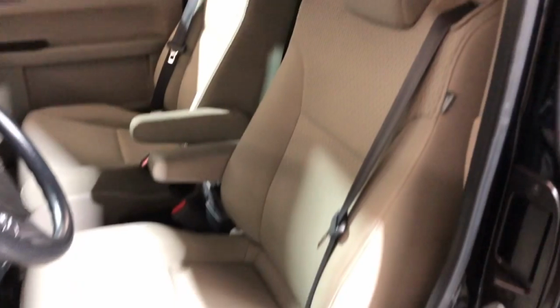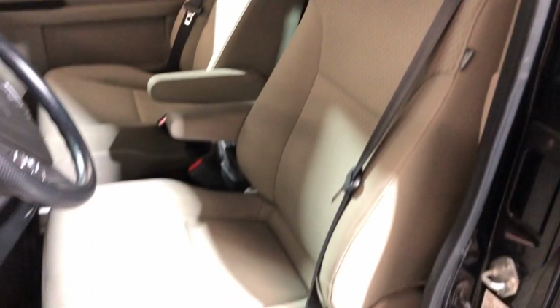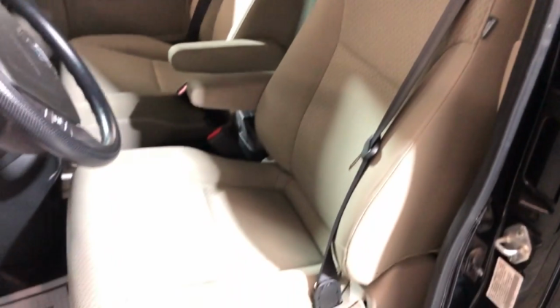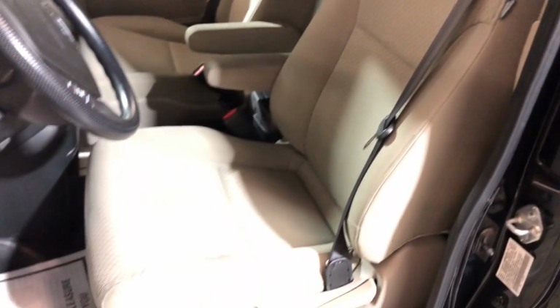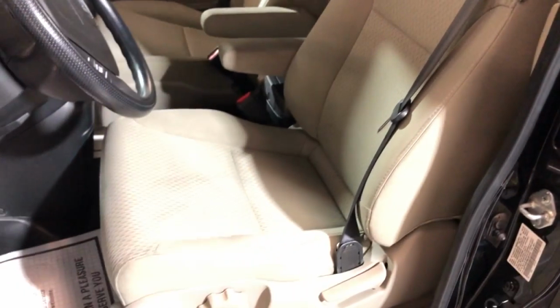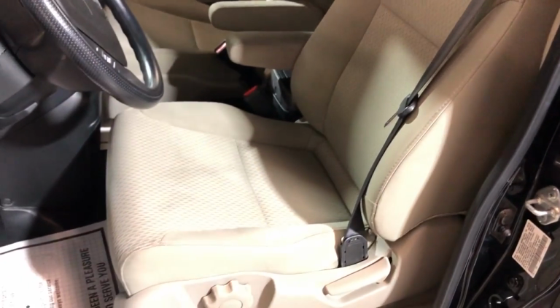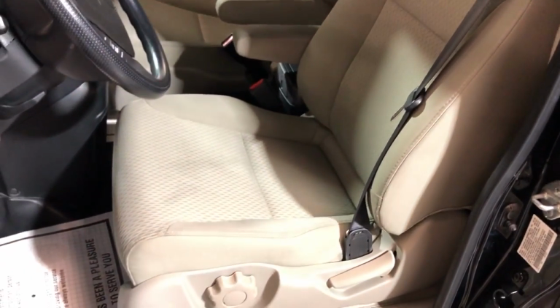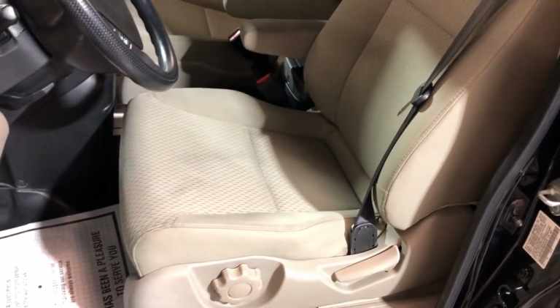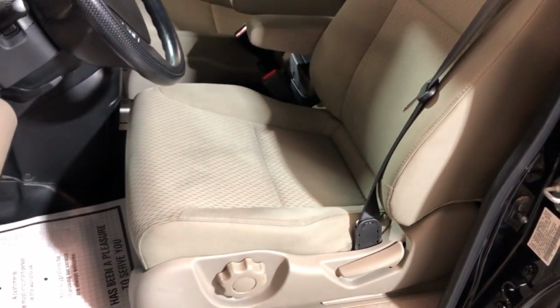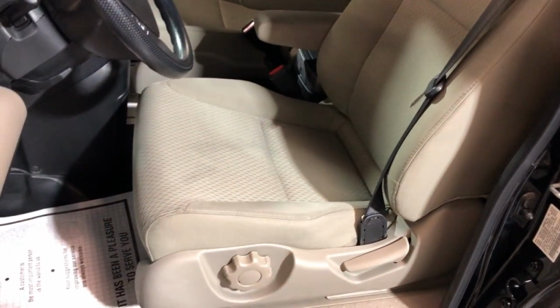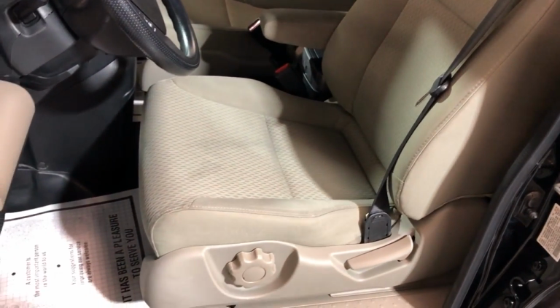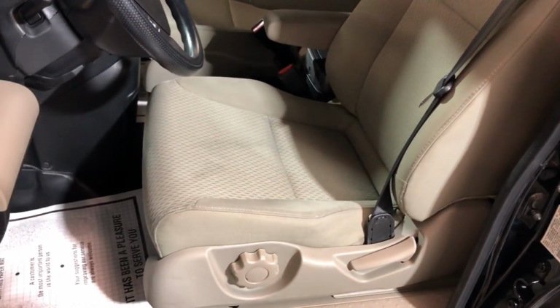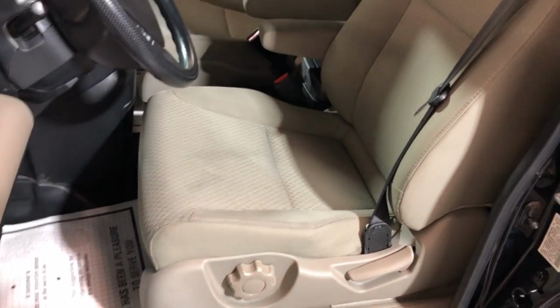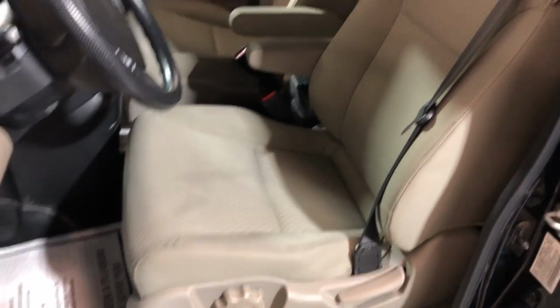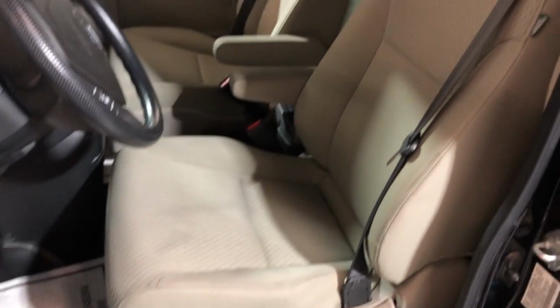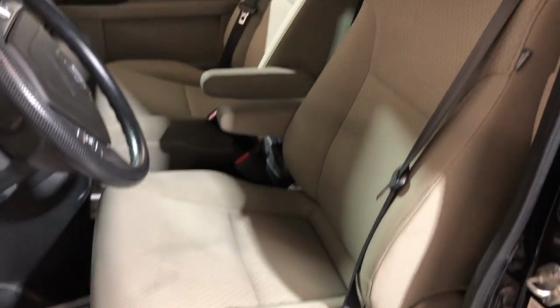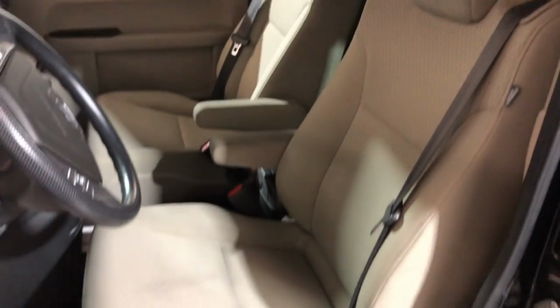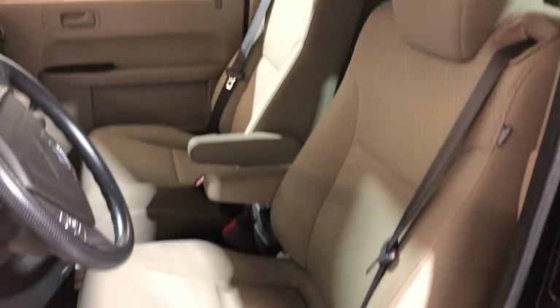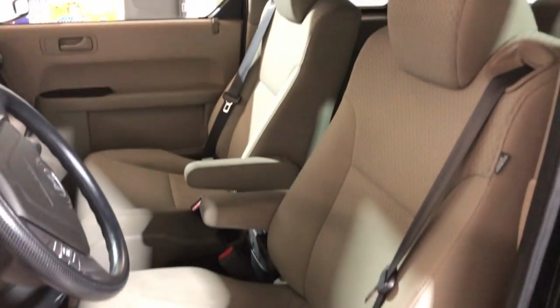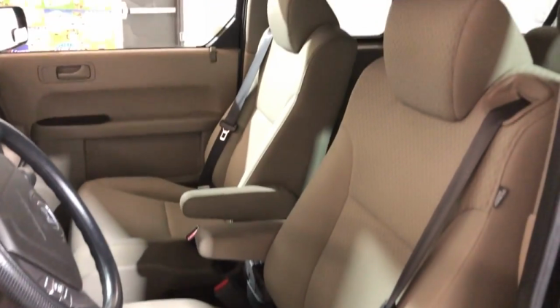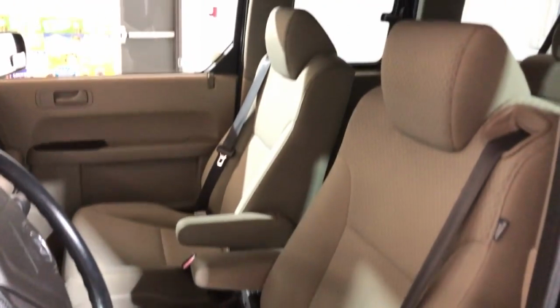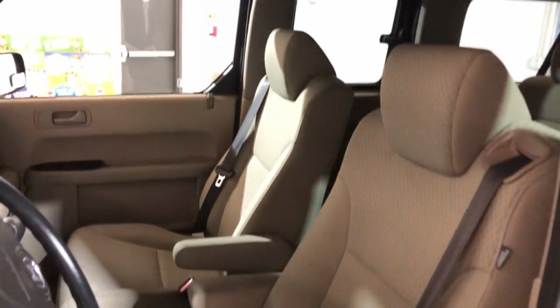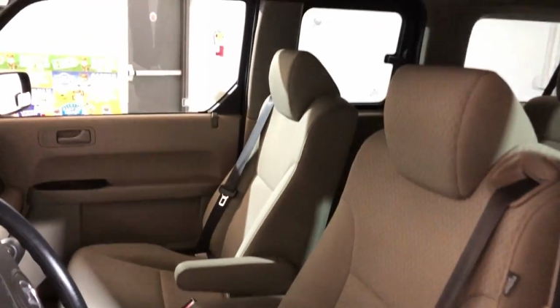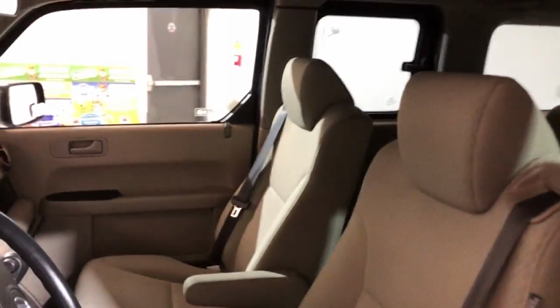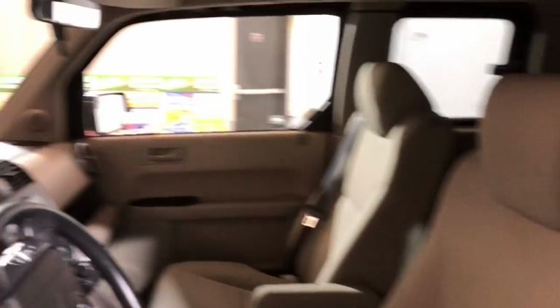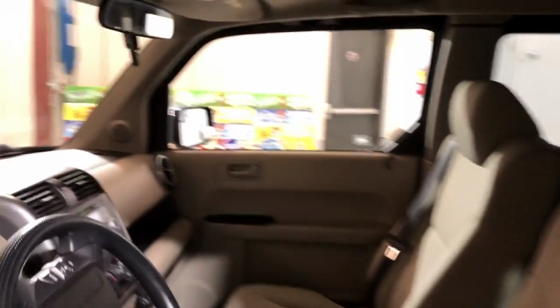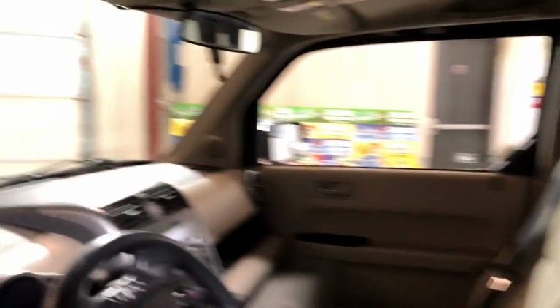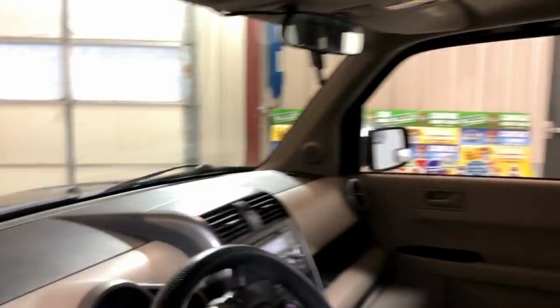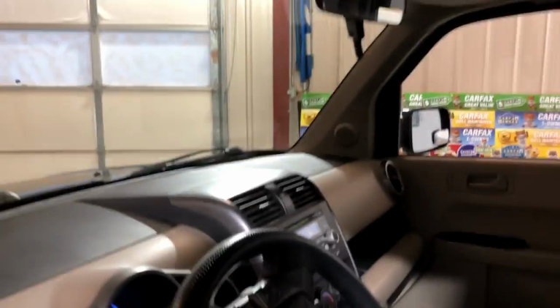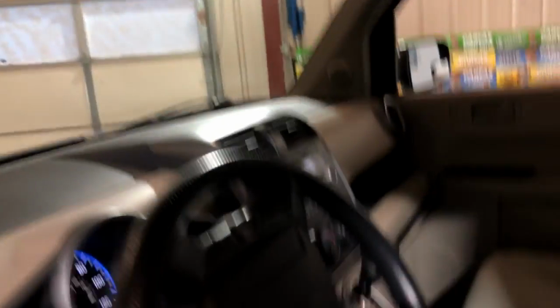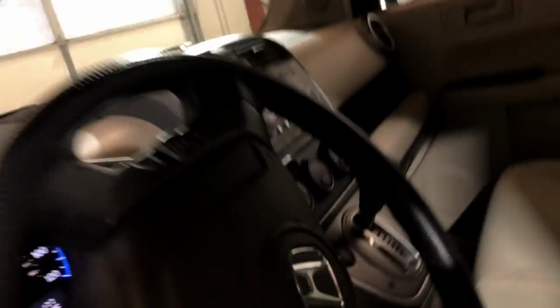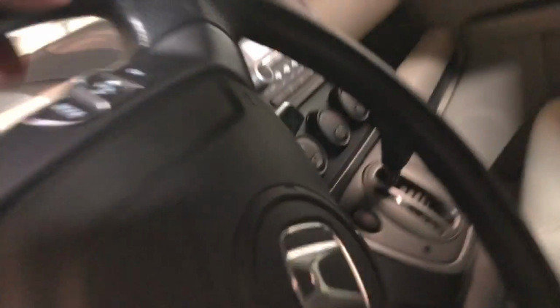The interior is in great shape — nice and clean all around. Non-smoking vehicle, no odors inside.